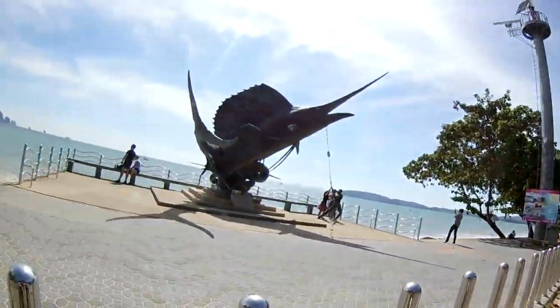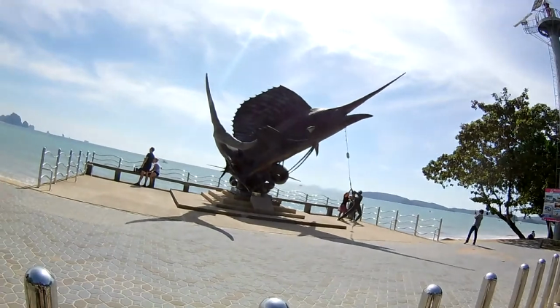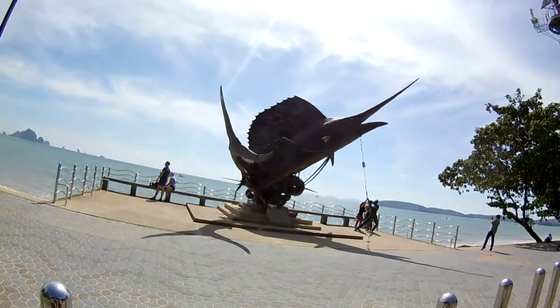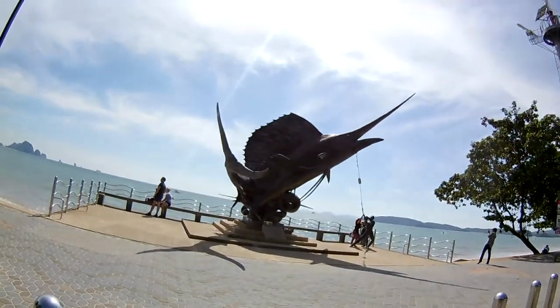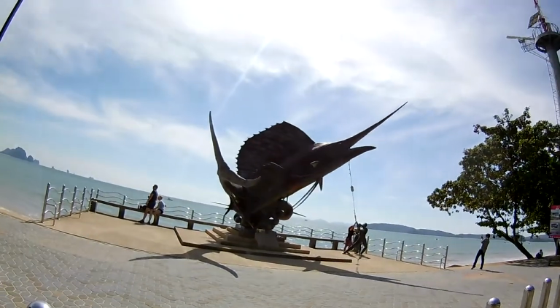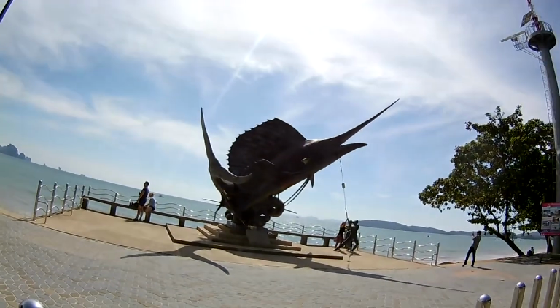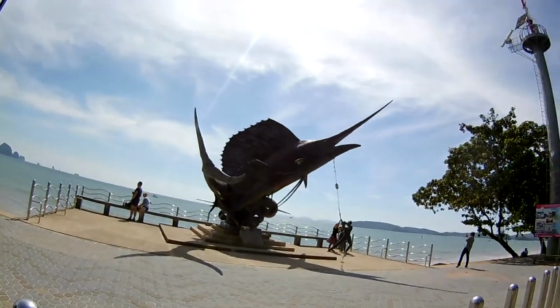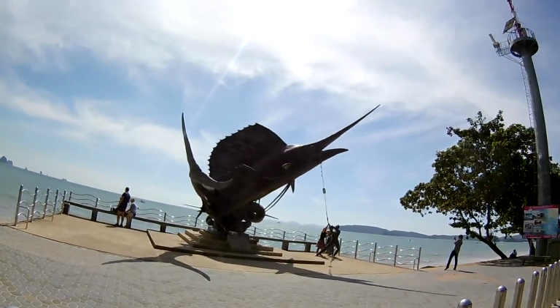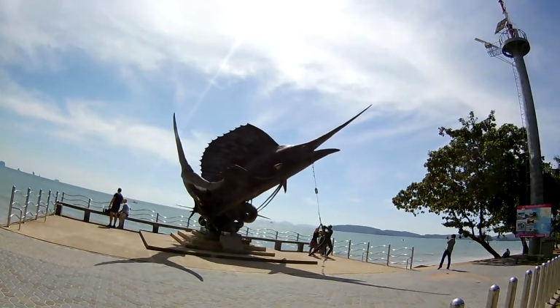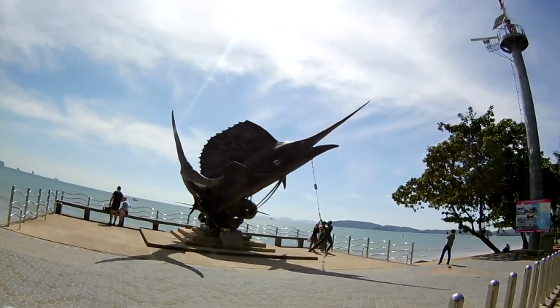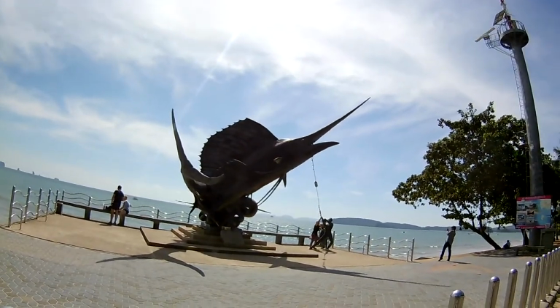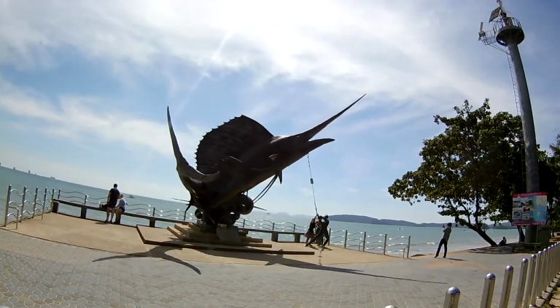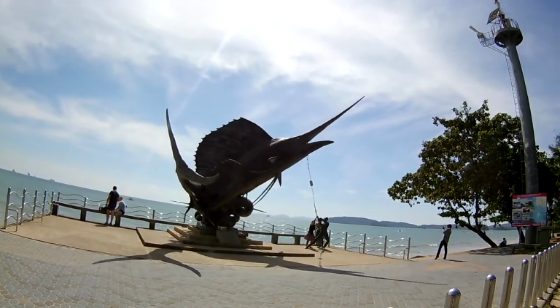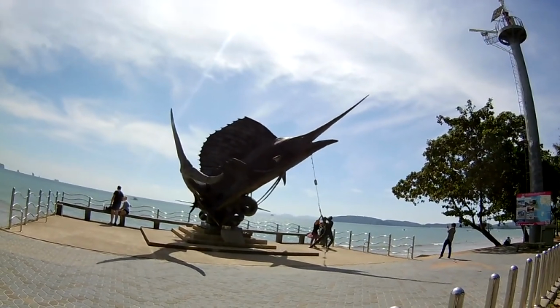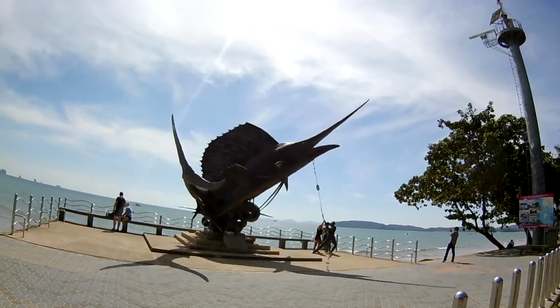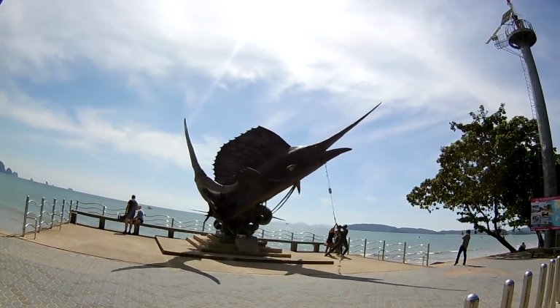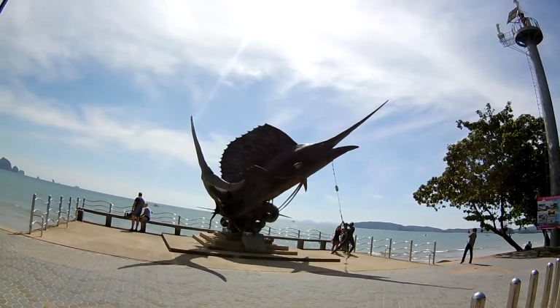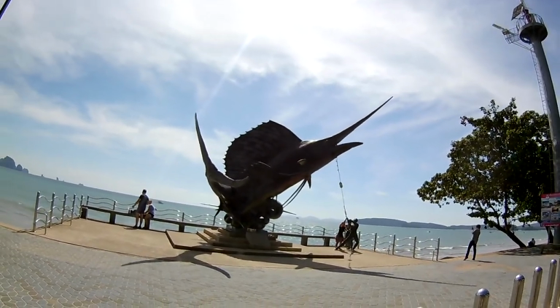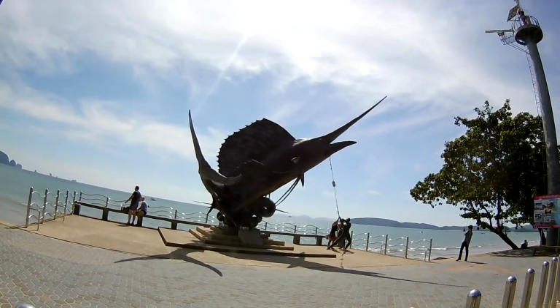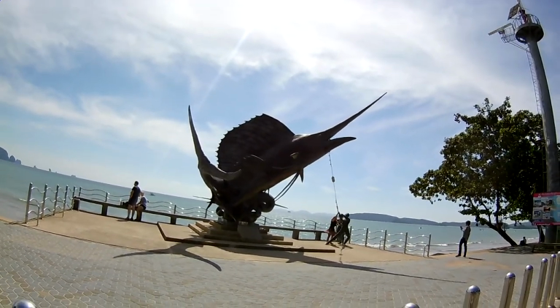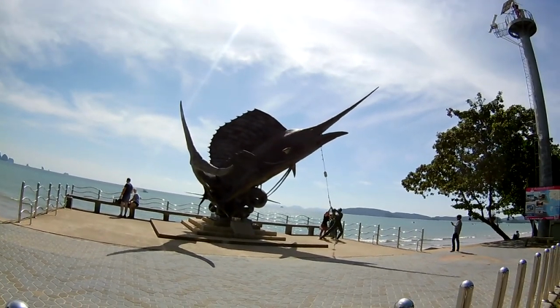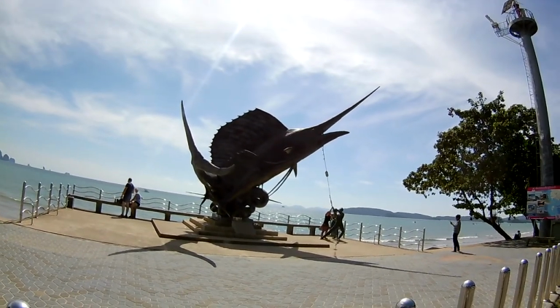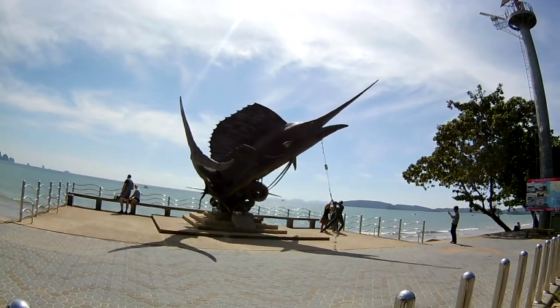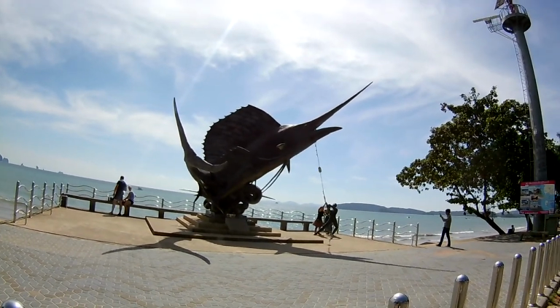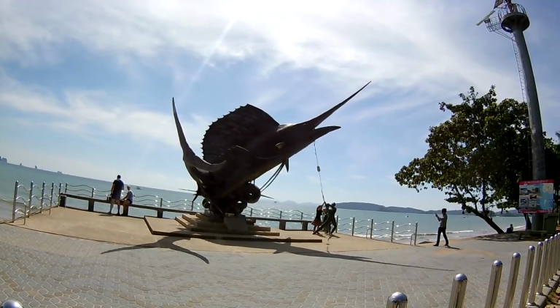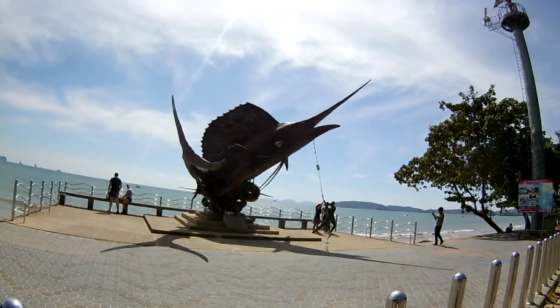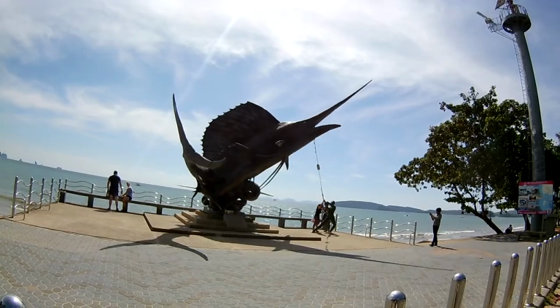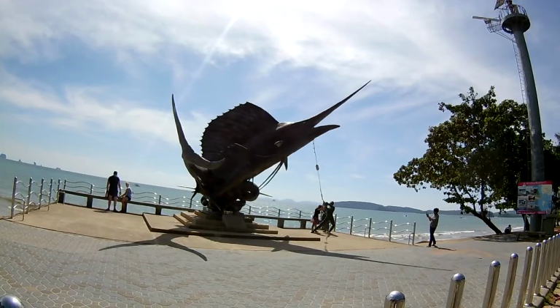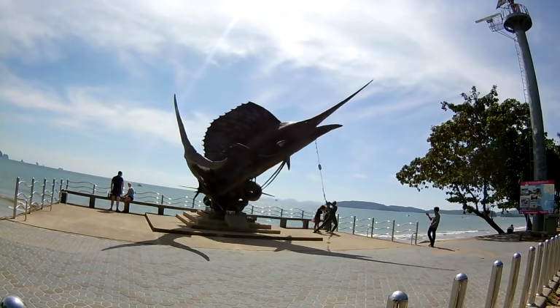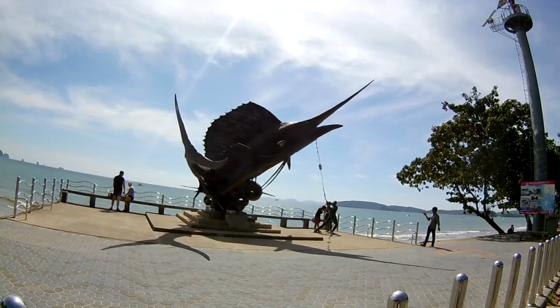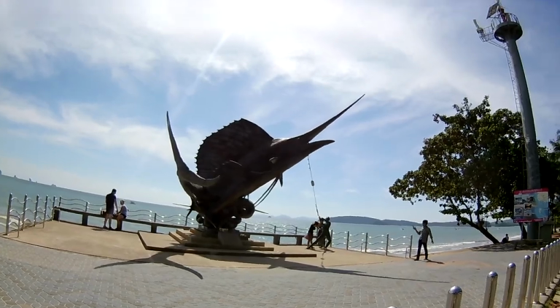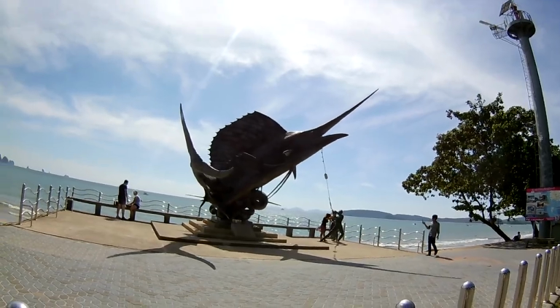This is the famous Aonang swordfish, which you can also check out on Google Maps. Yeah, it's big.